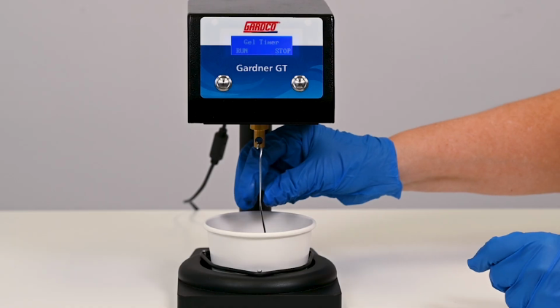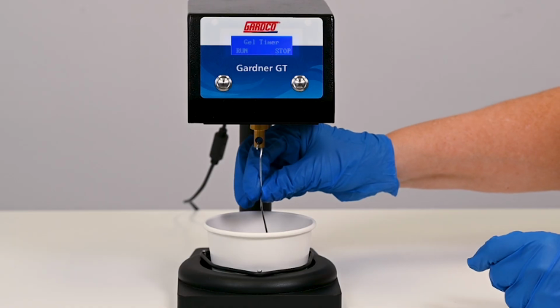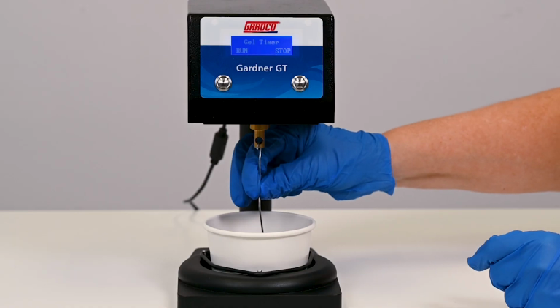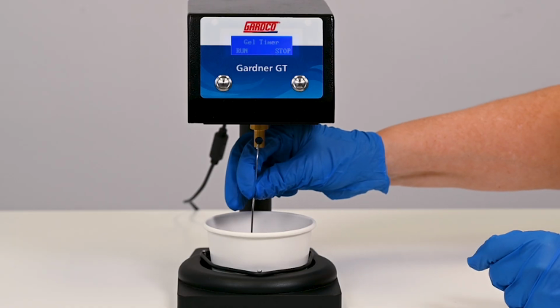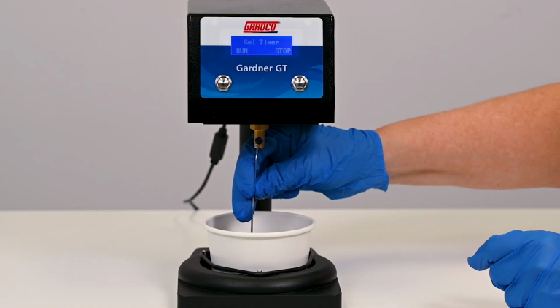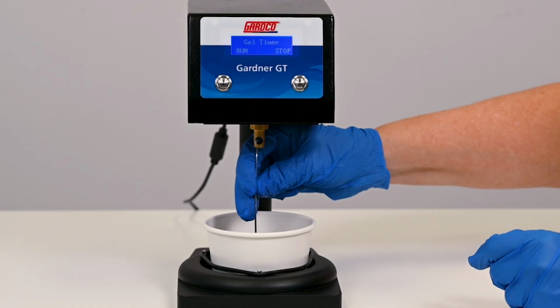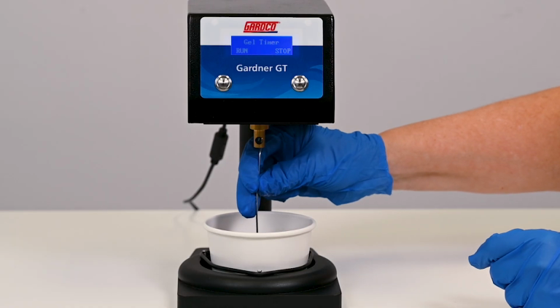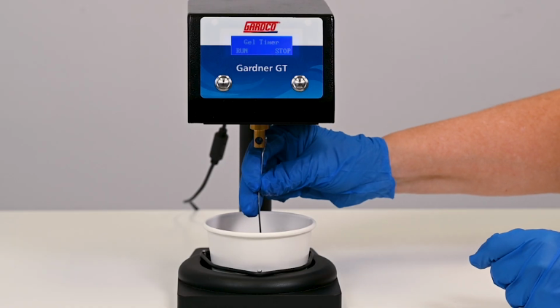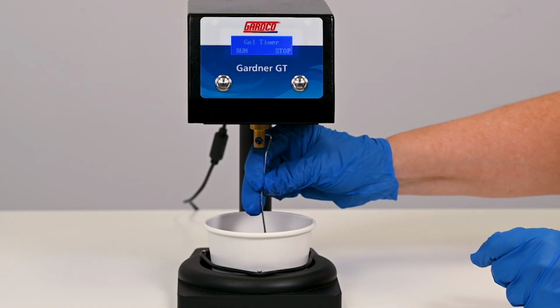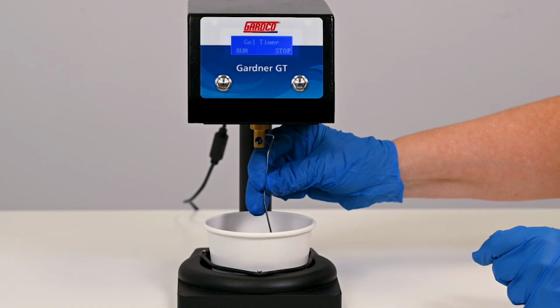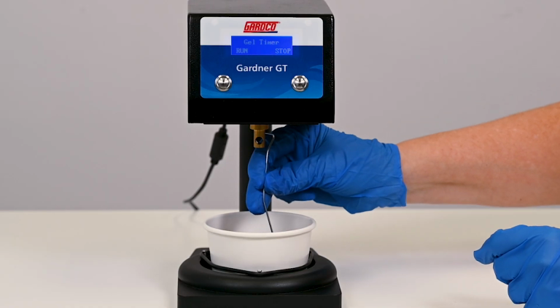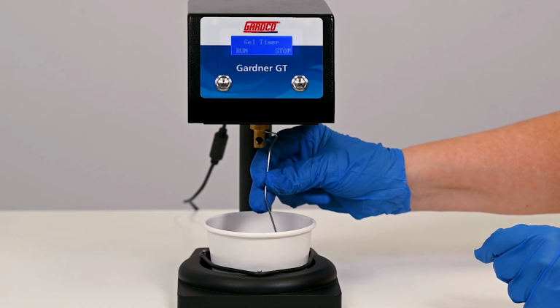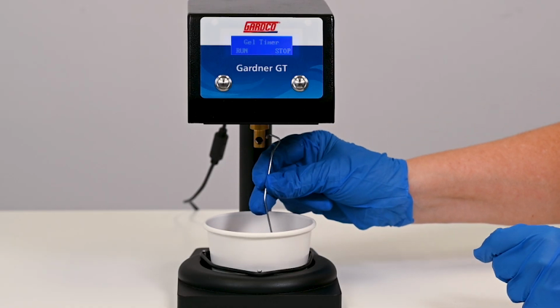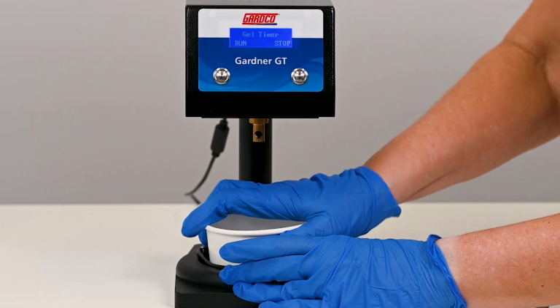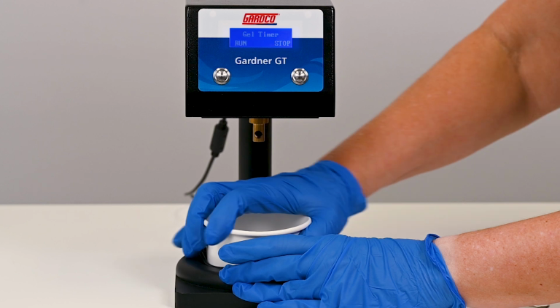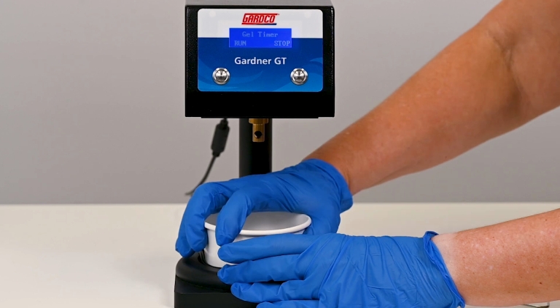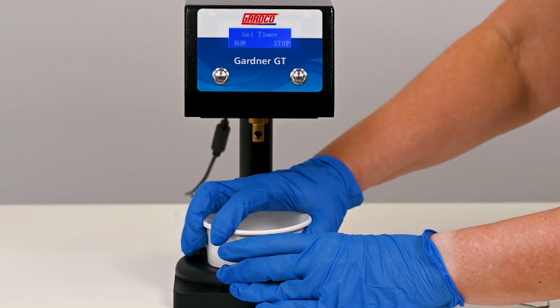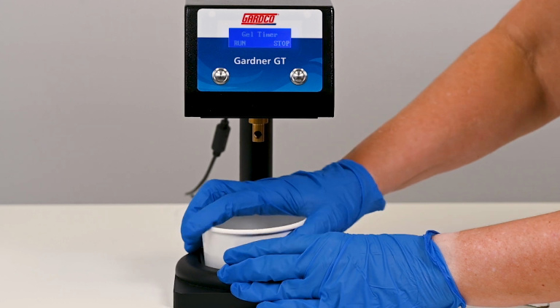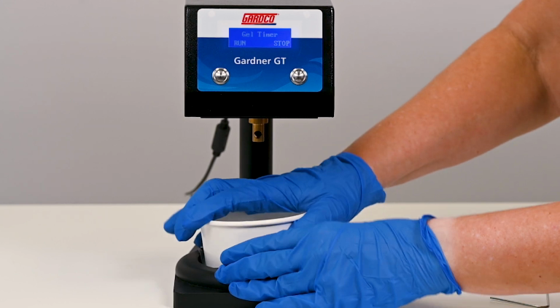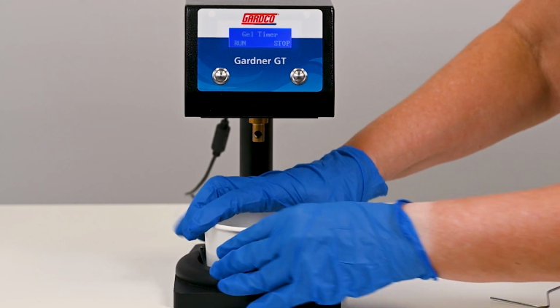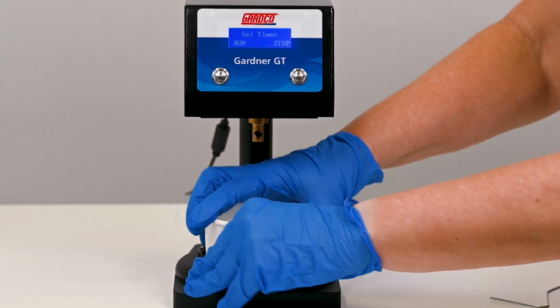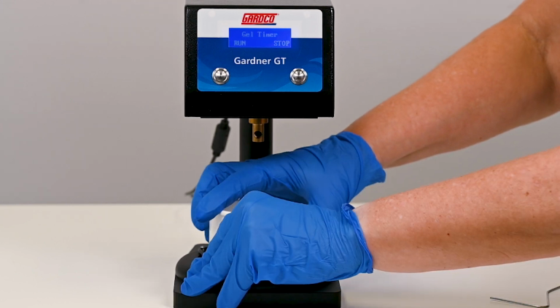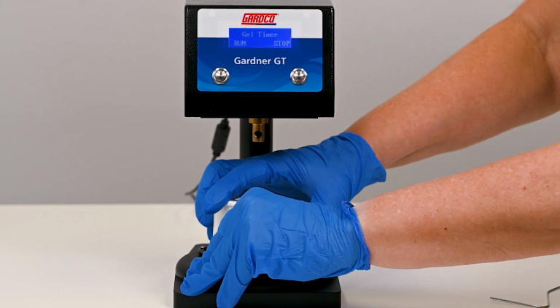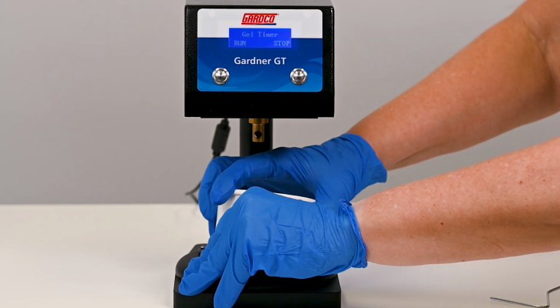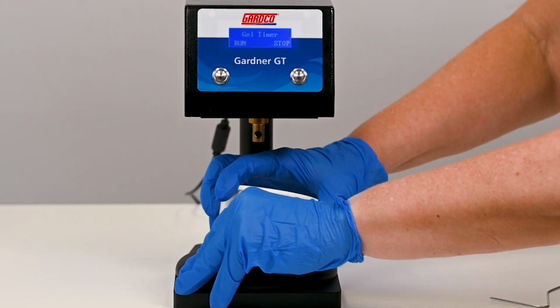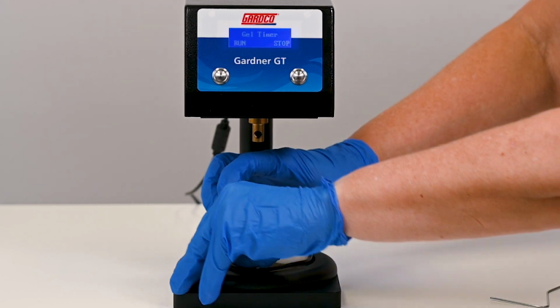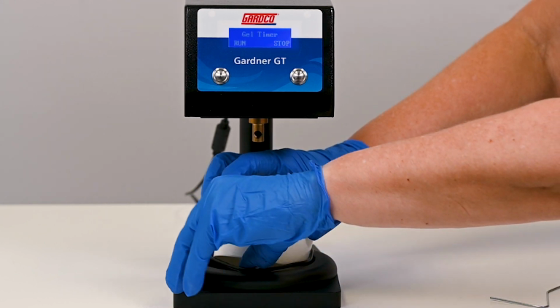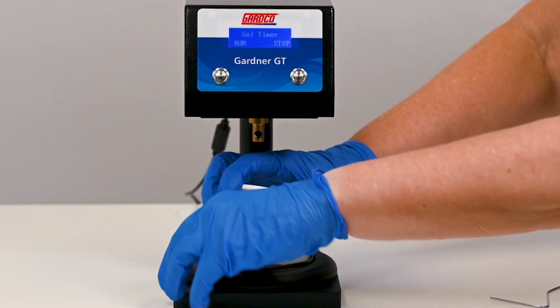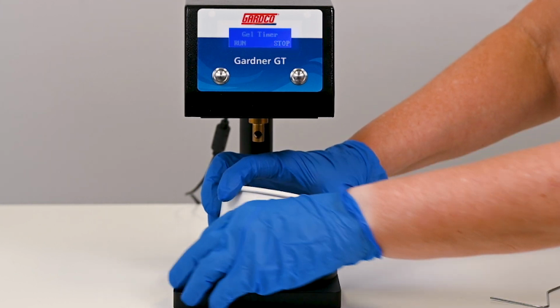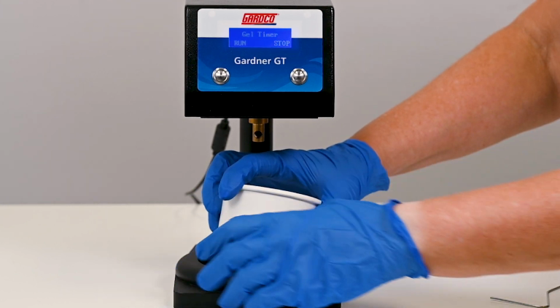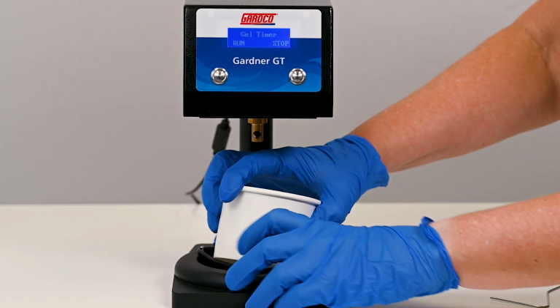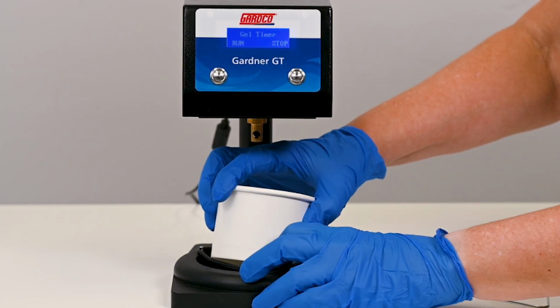Remove the stirrer and paper cup from the gel timer. Discard these in the proper waste areas.